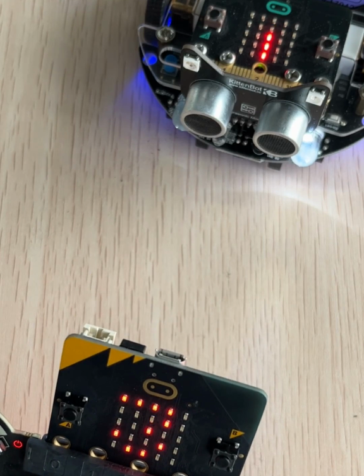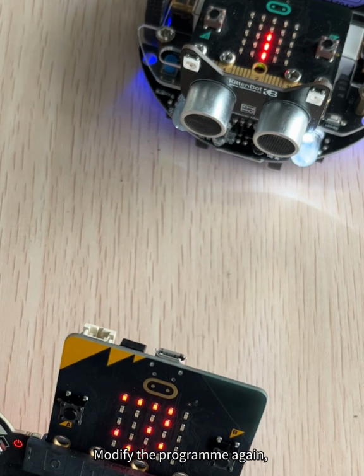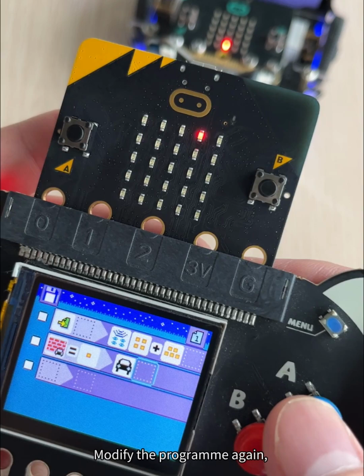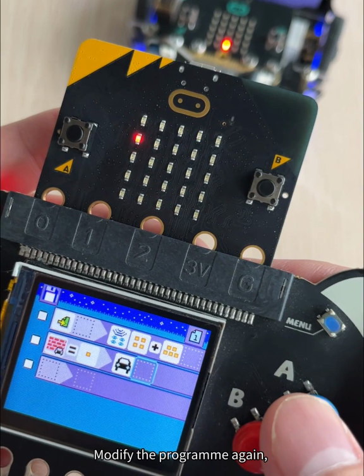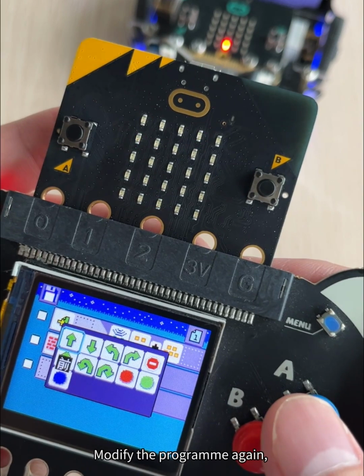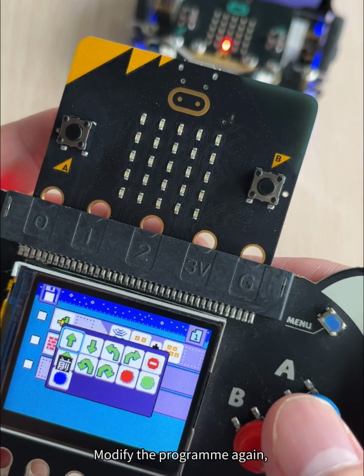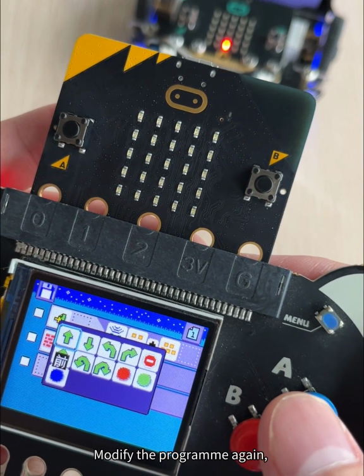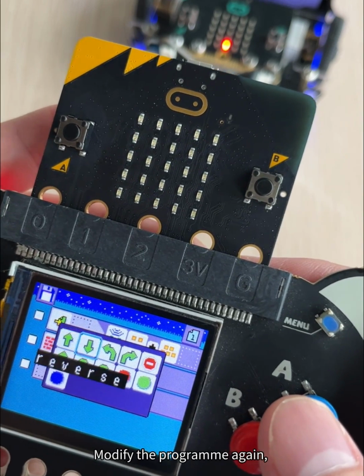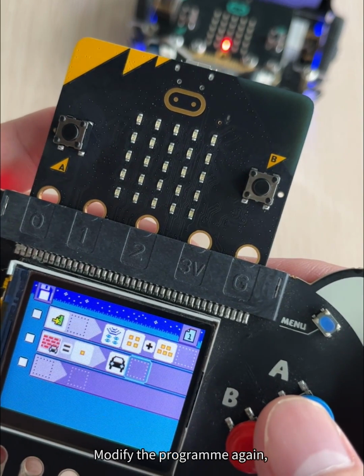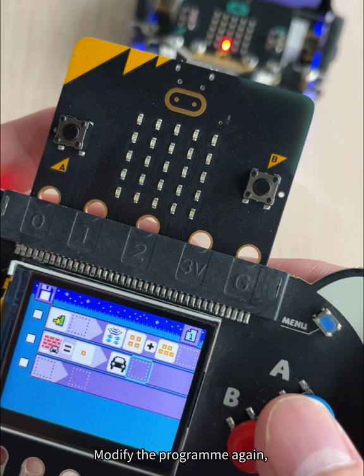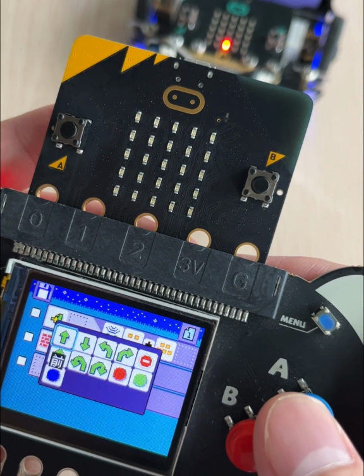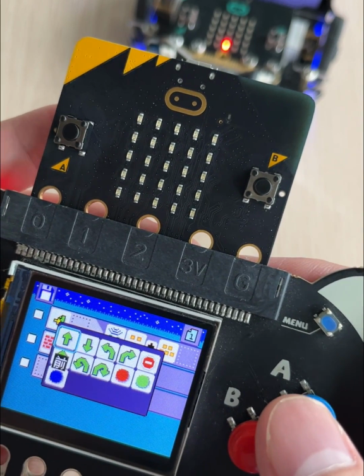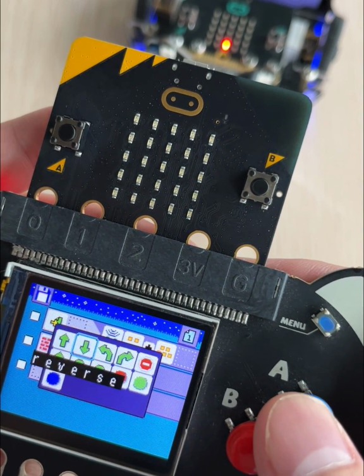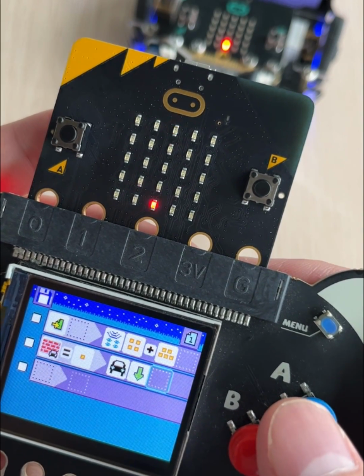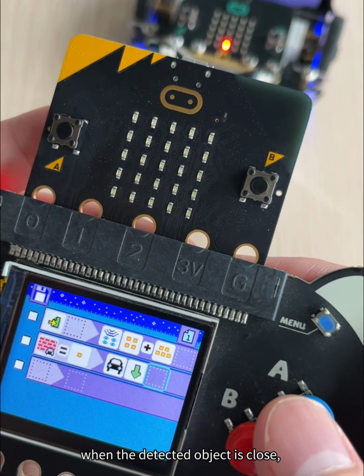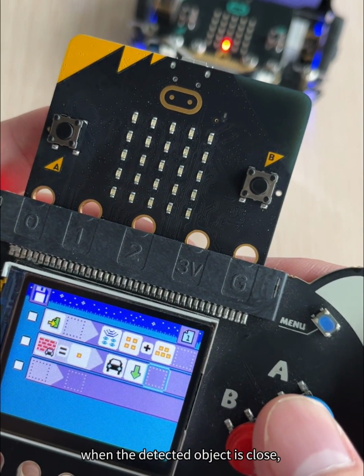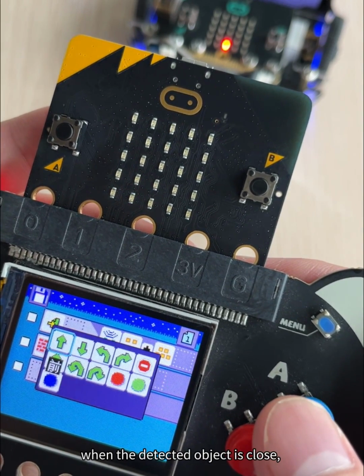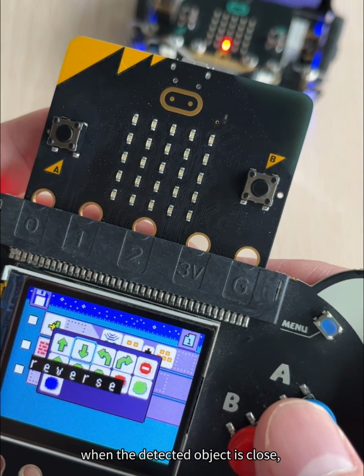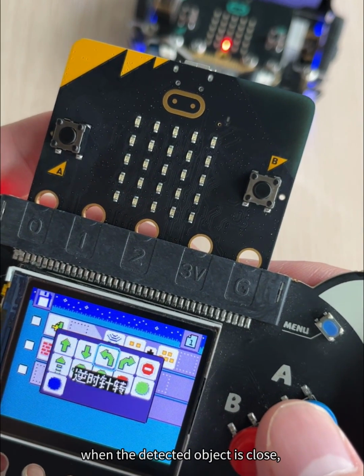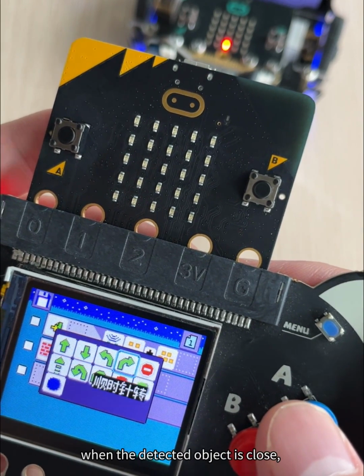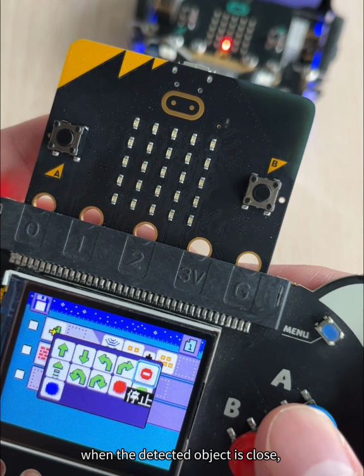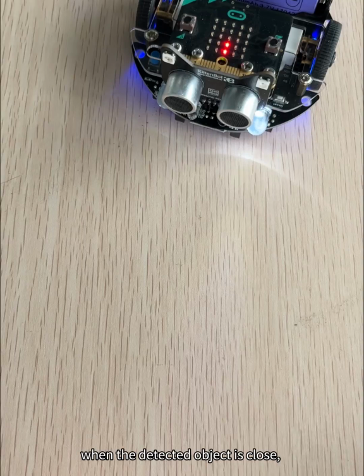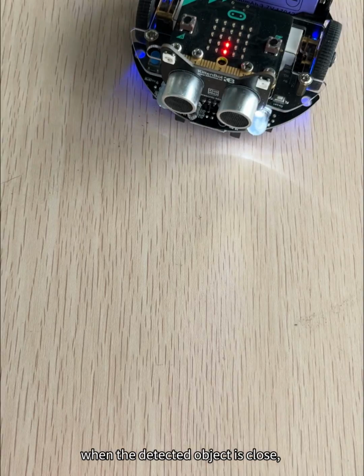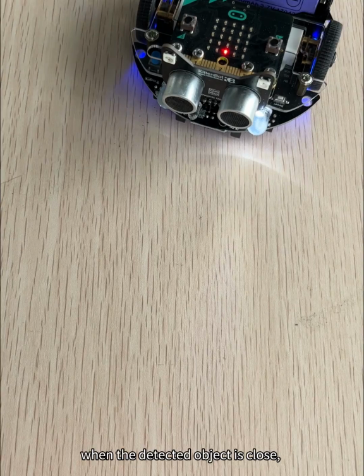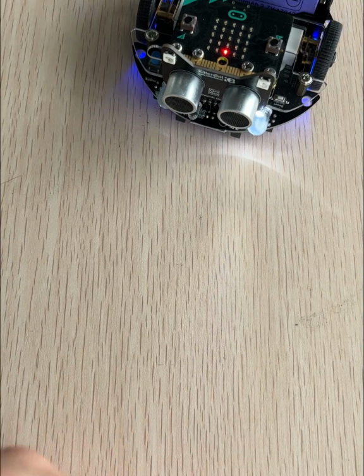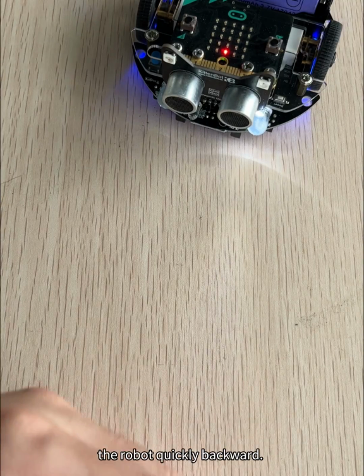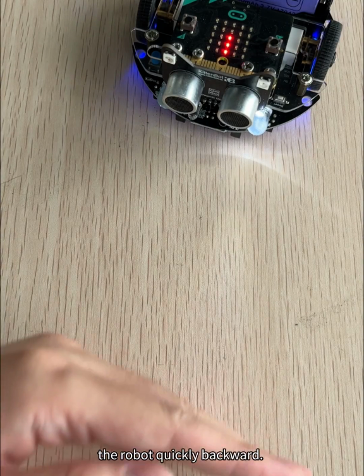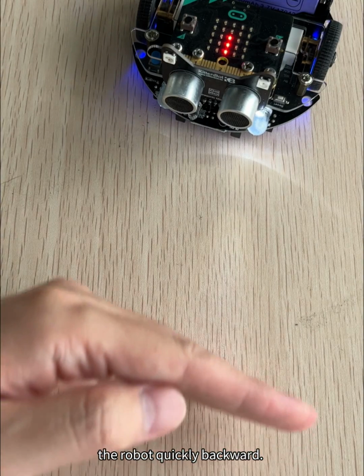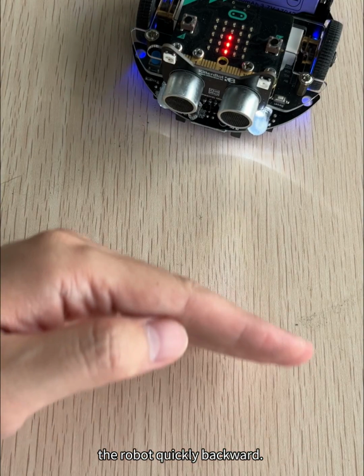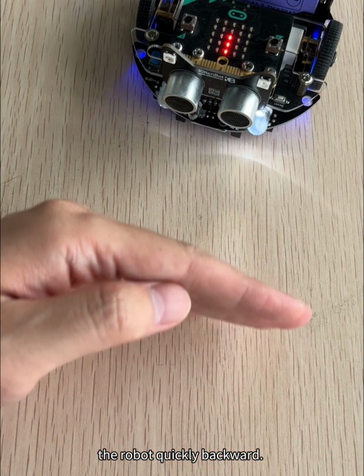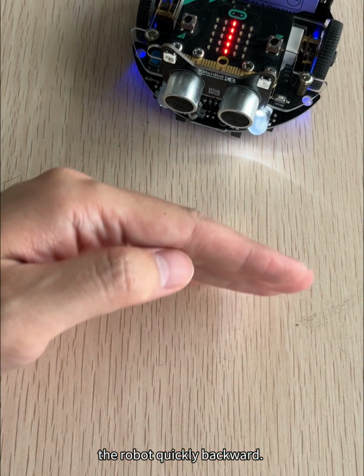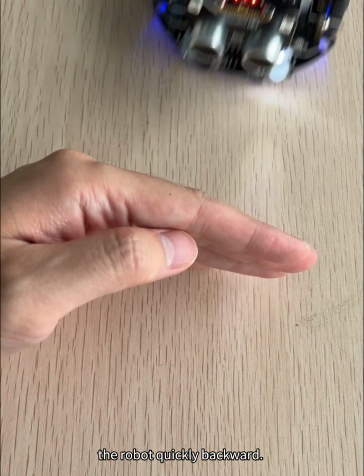Modify the program again. When the detected object is close, the robot quickly moves backward.